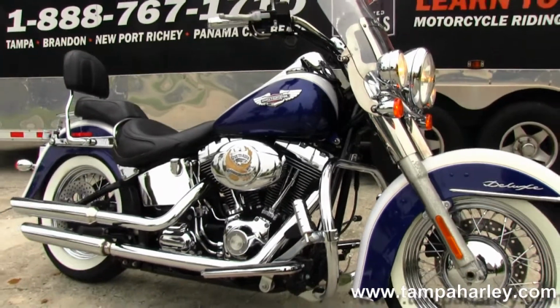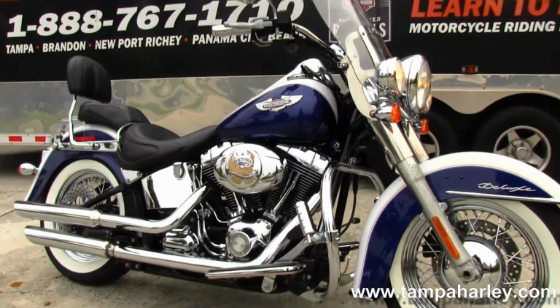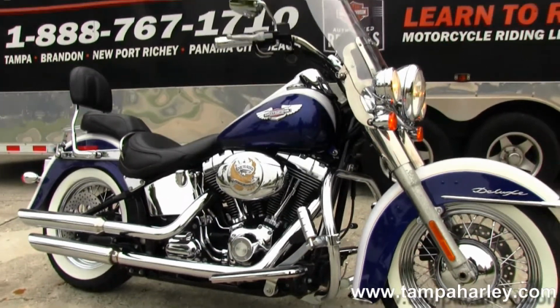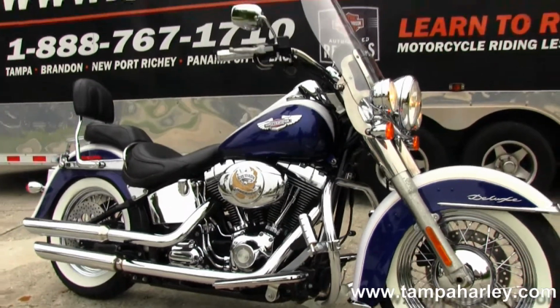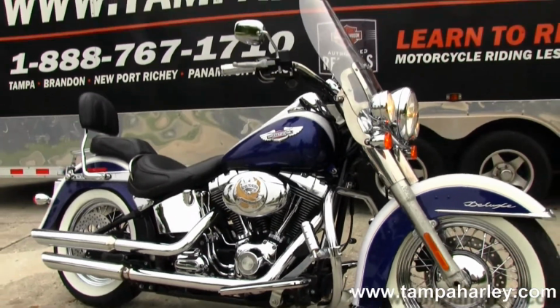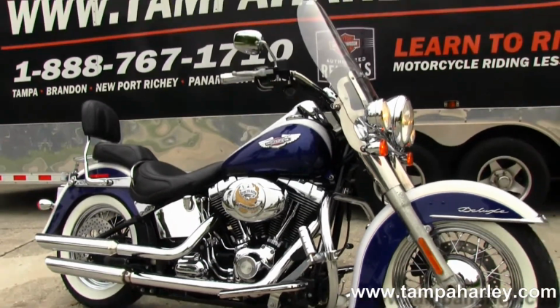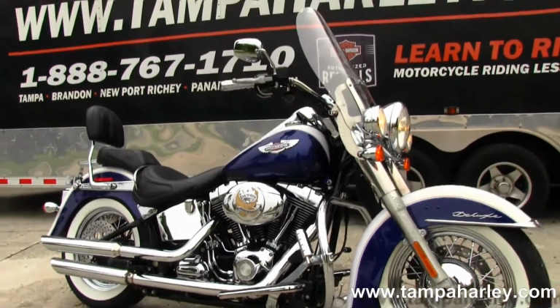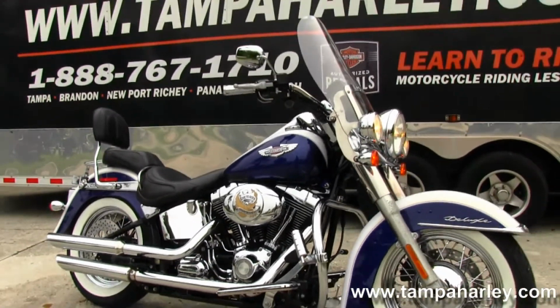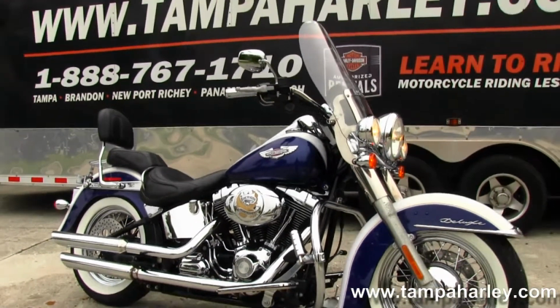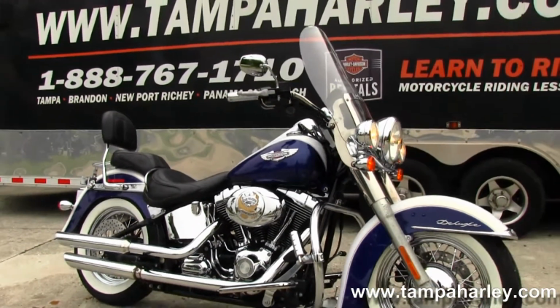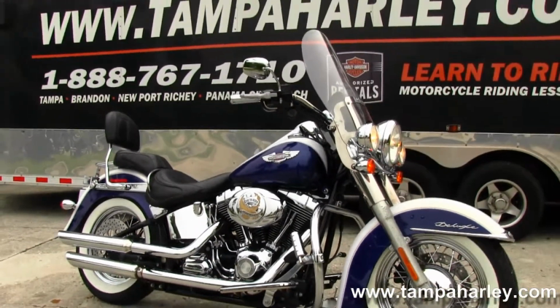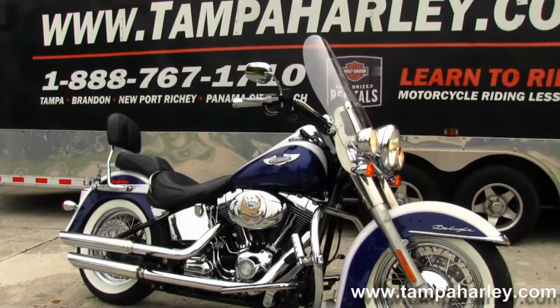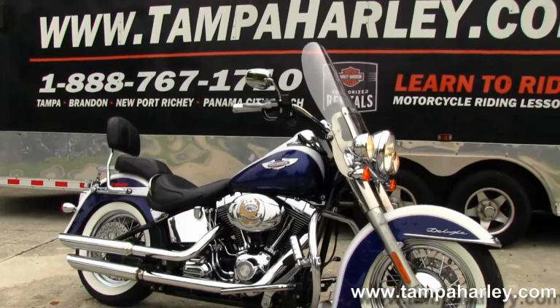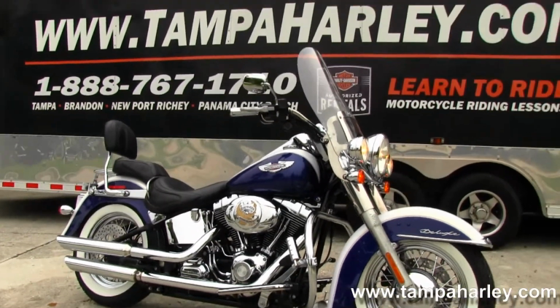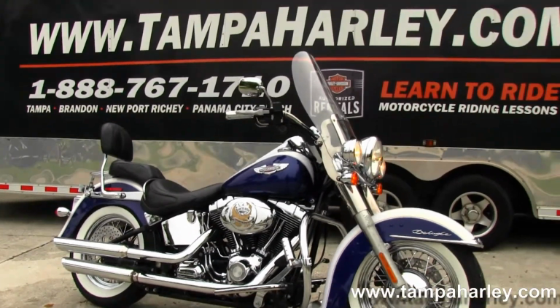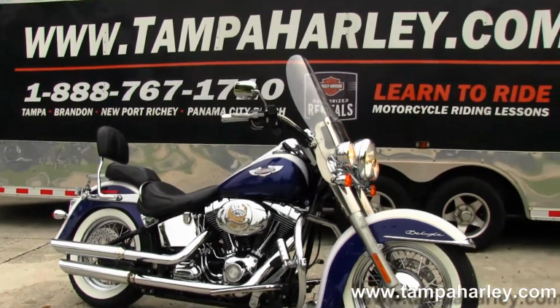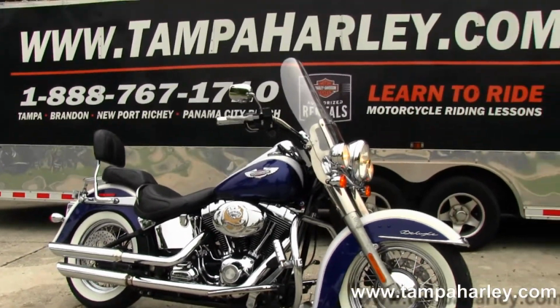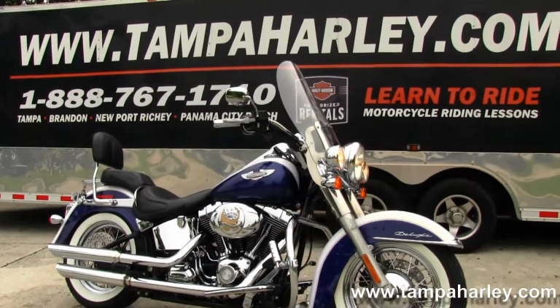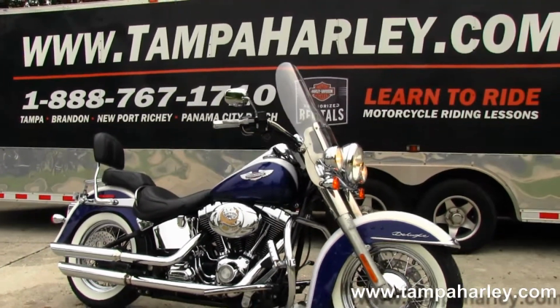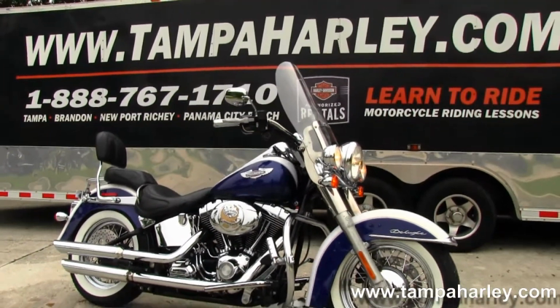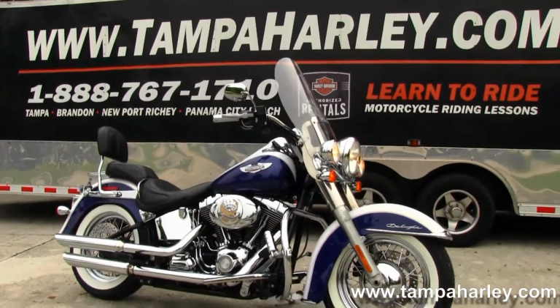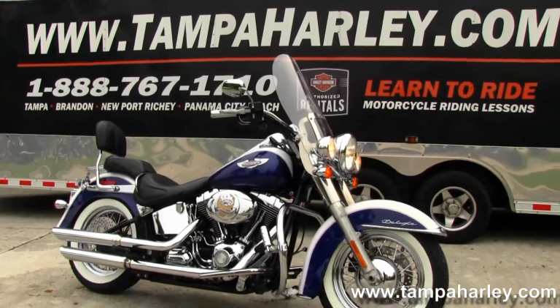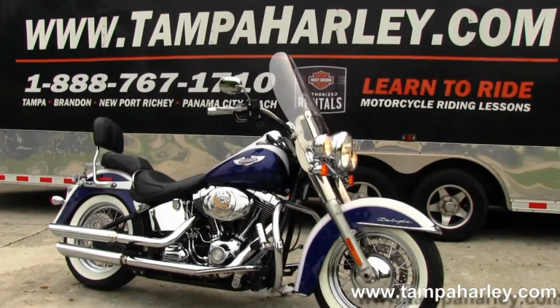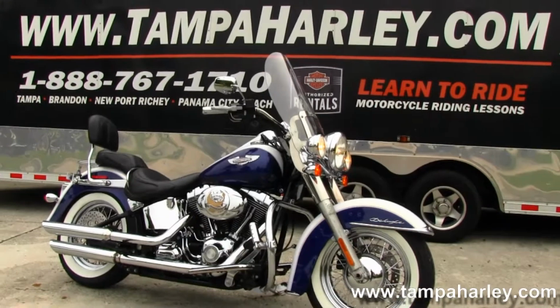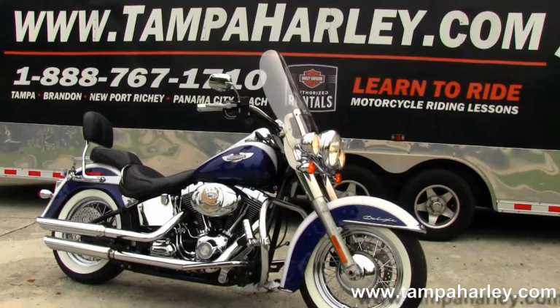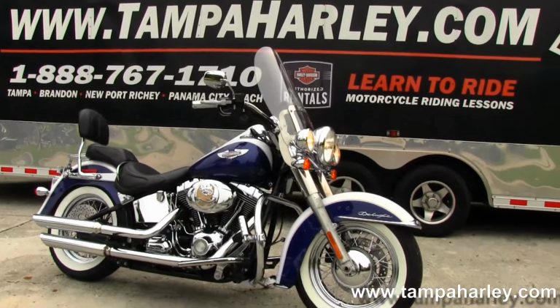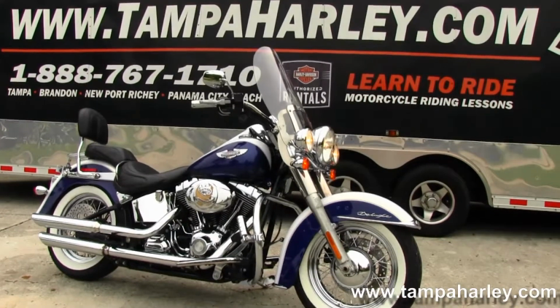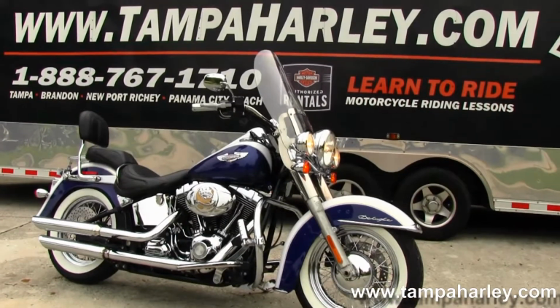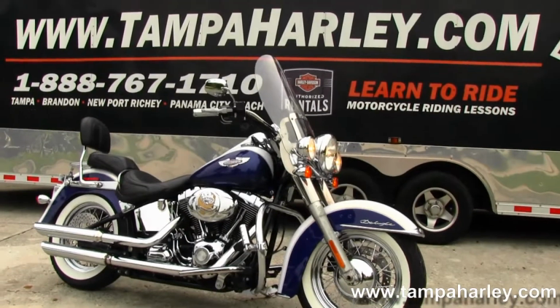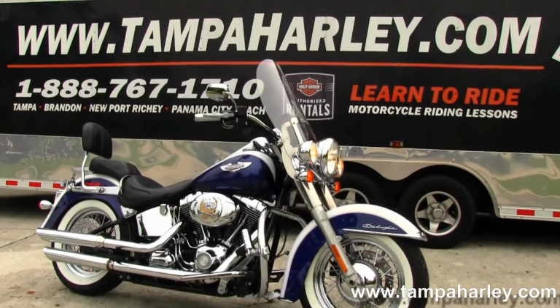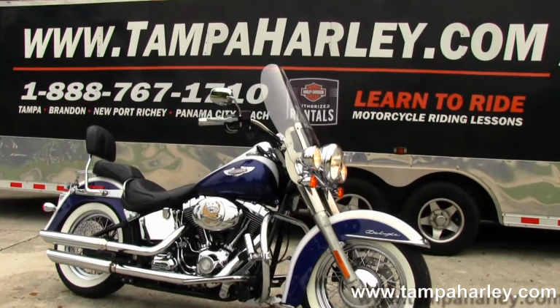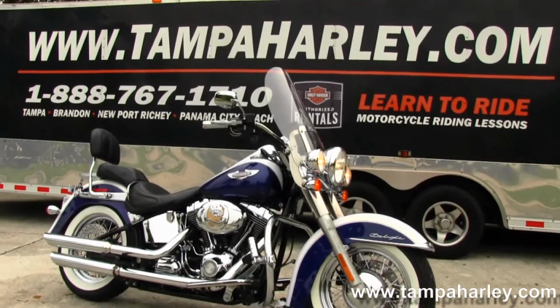We take anything on trade, including trucks, trailers, campers, boats, RVs — you name it, we take it.